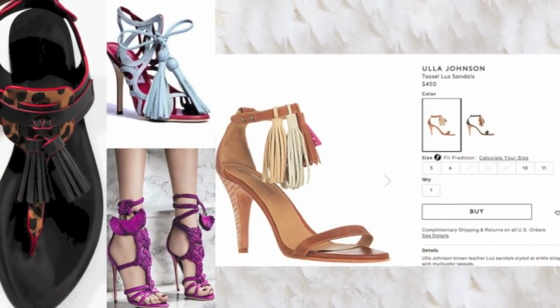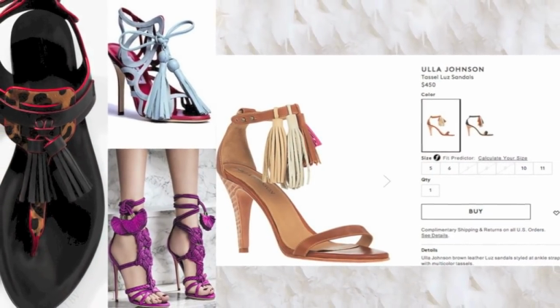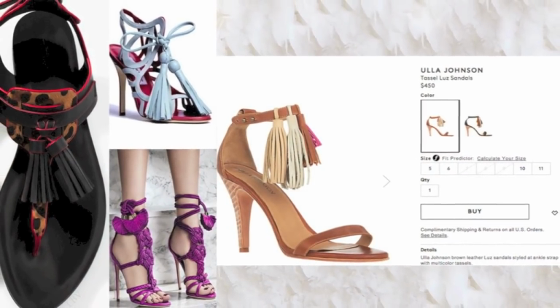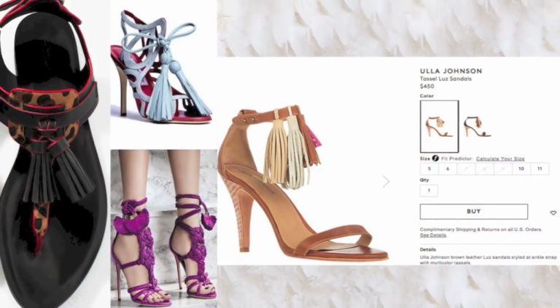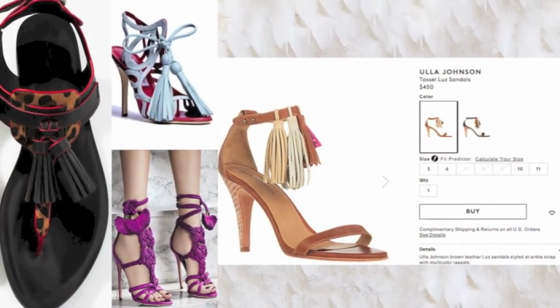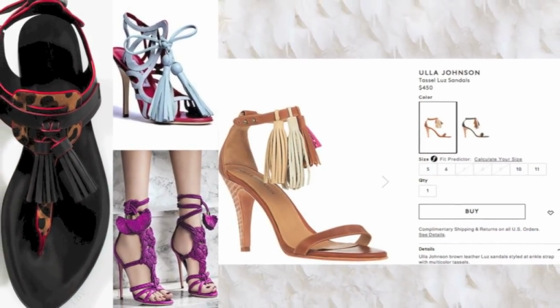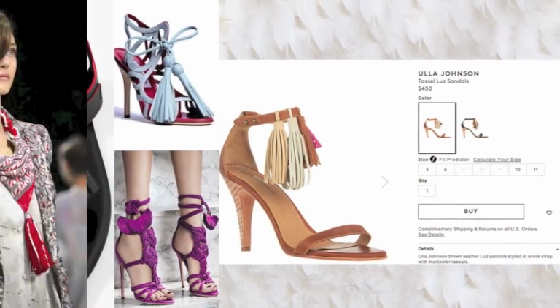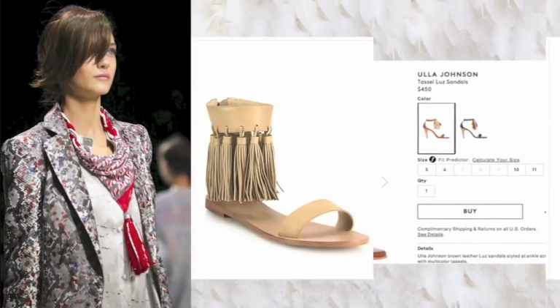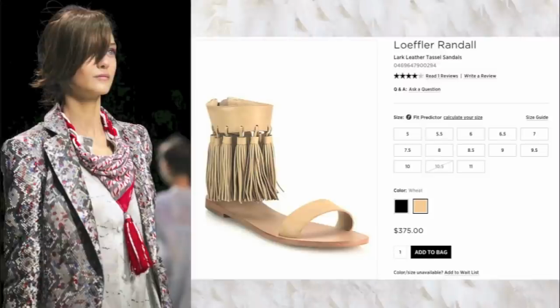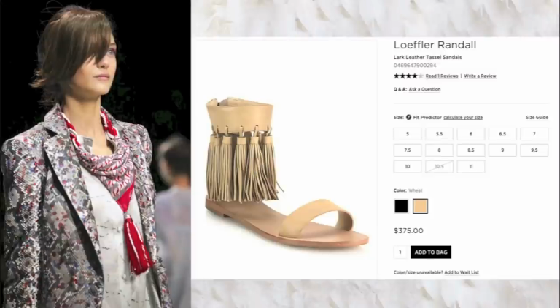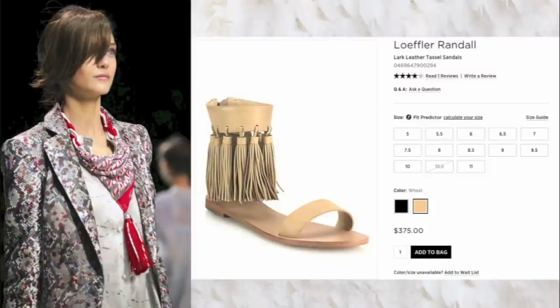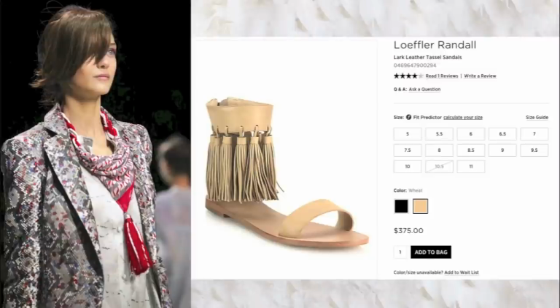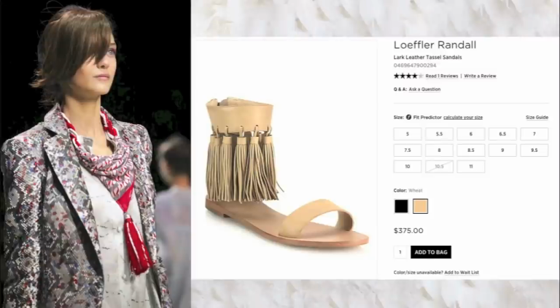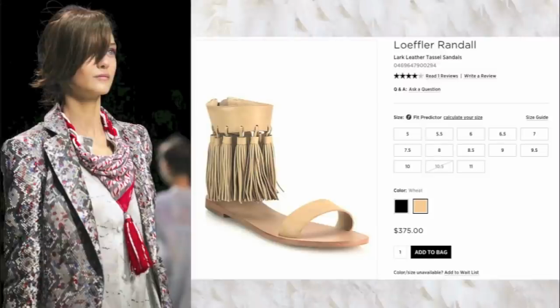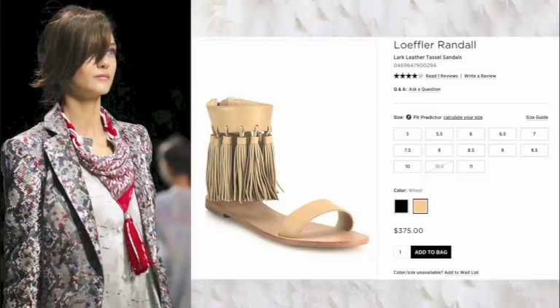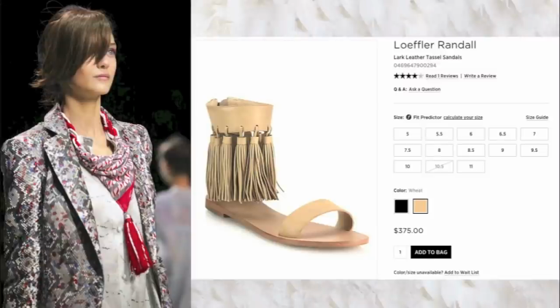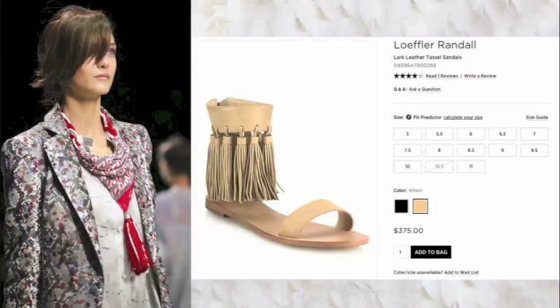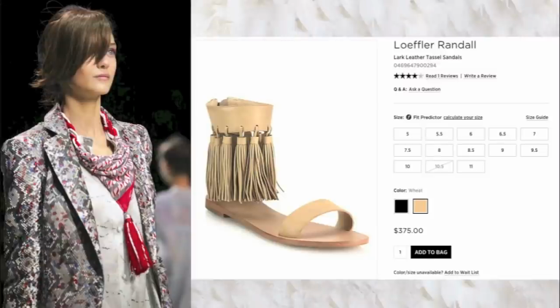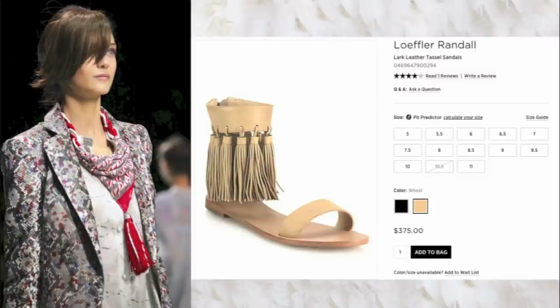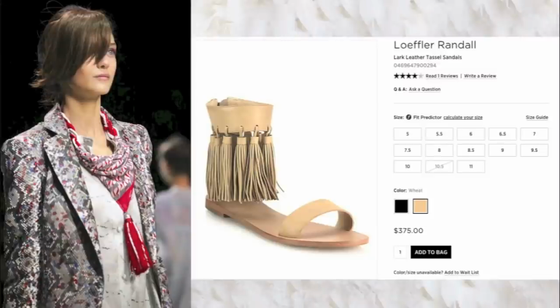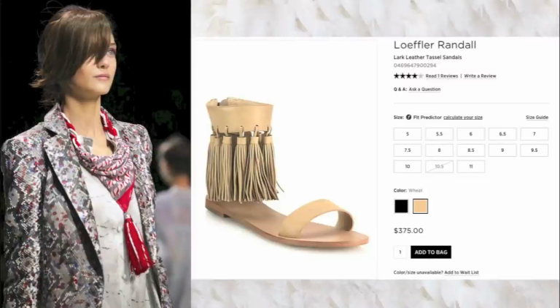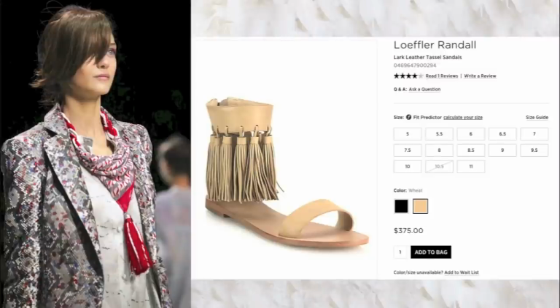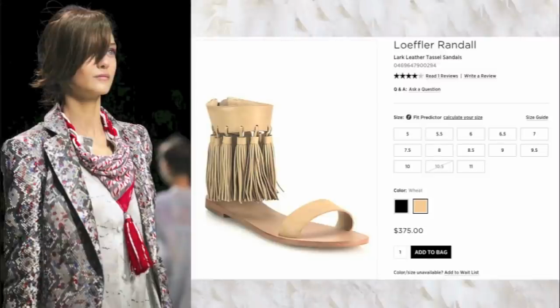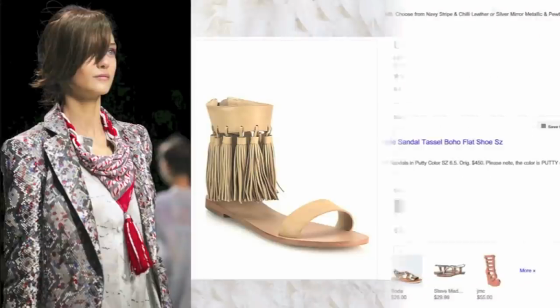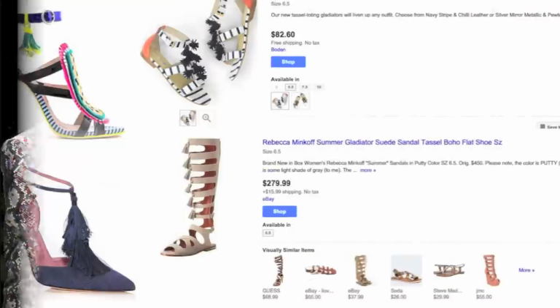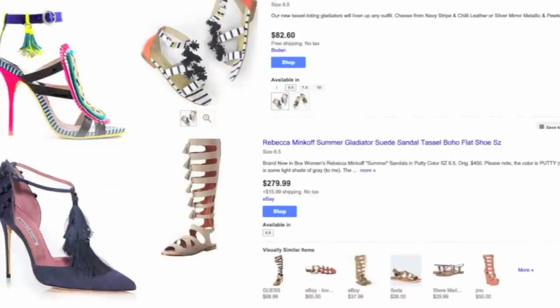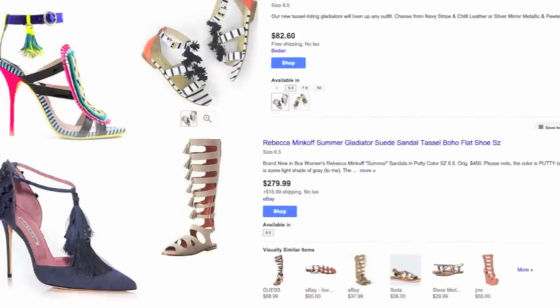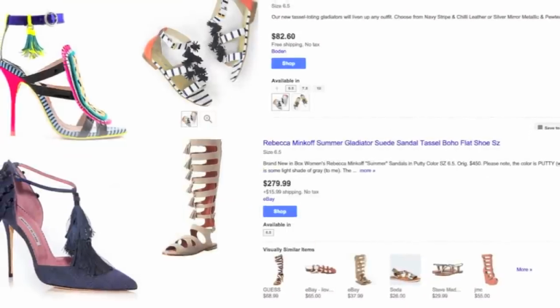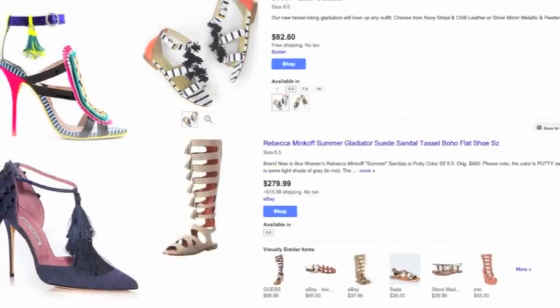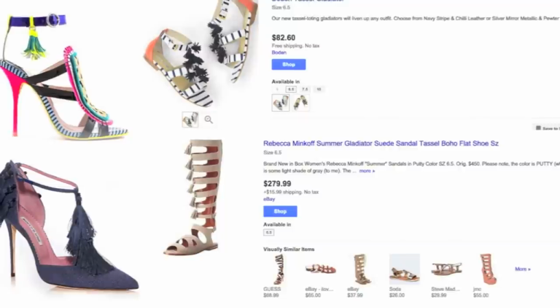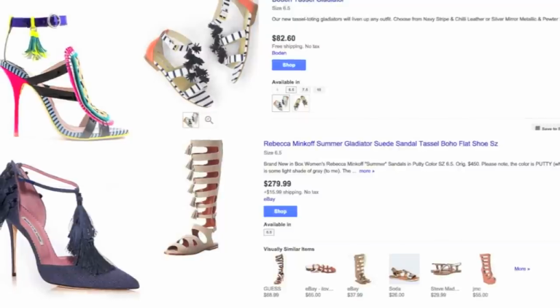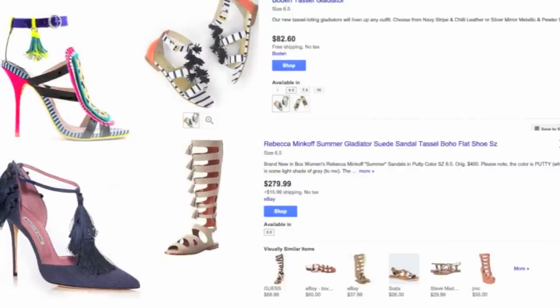Hey guys! It's Love of It and today I'm inspired to make a tutorial on a shoe refashion slash shoe DIY.